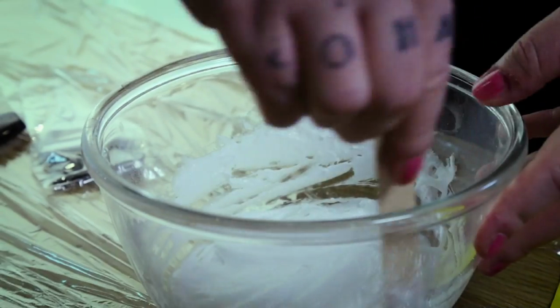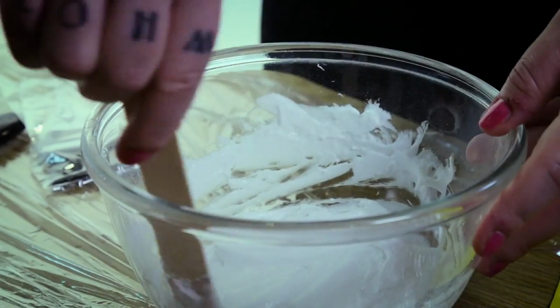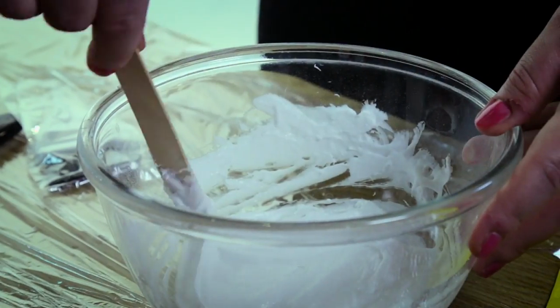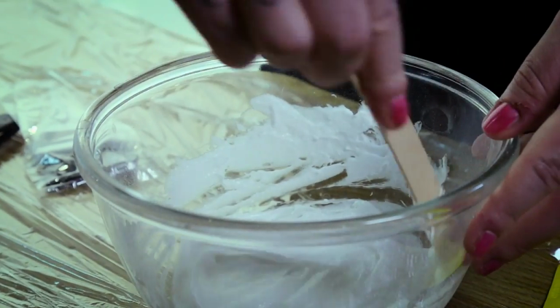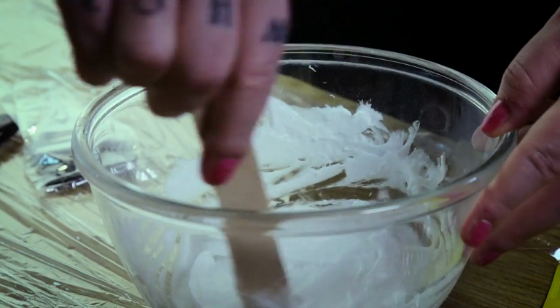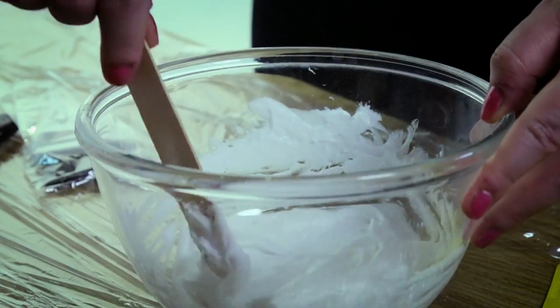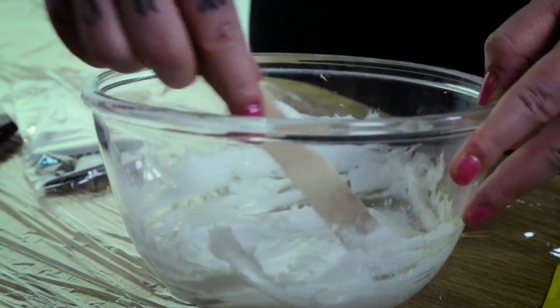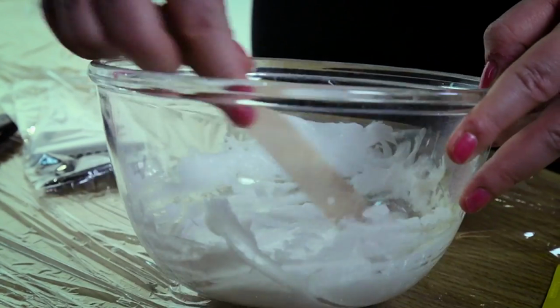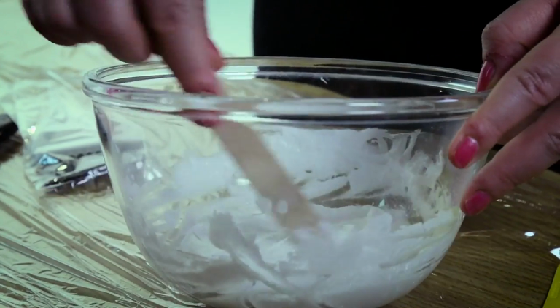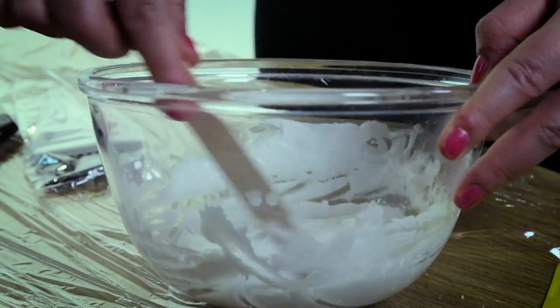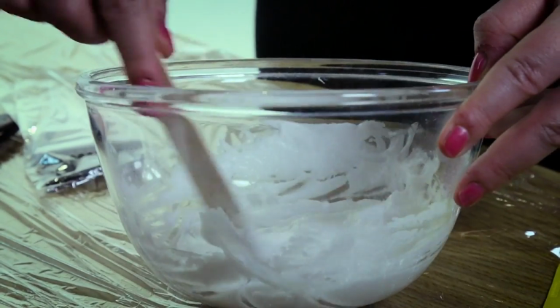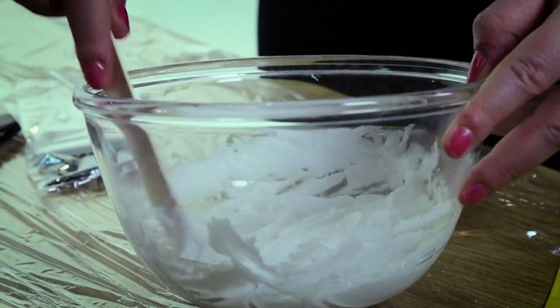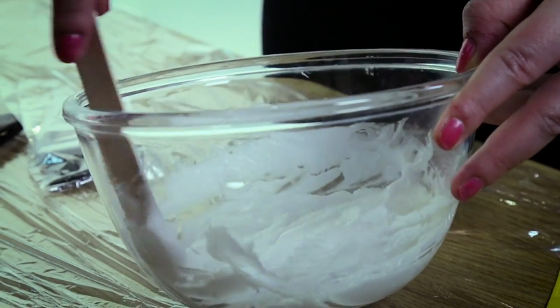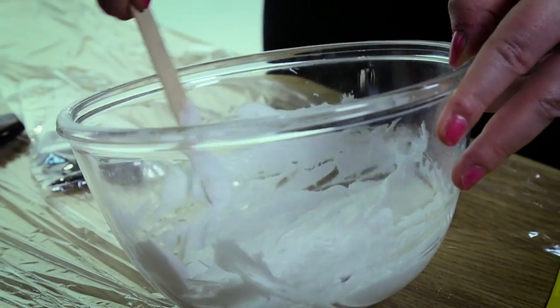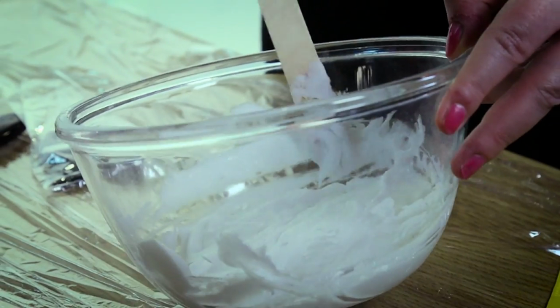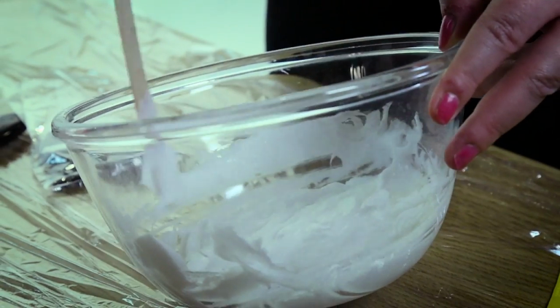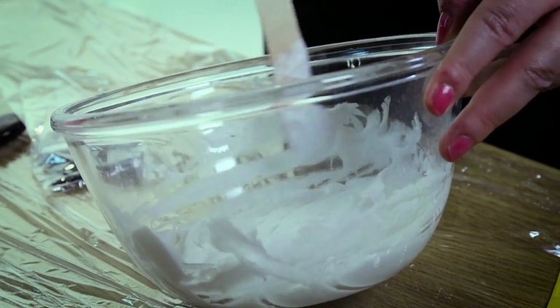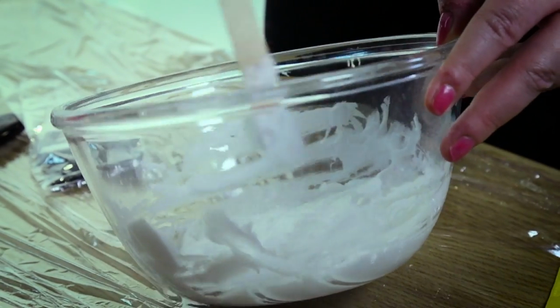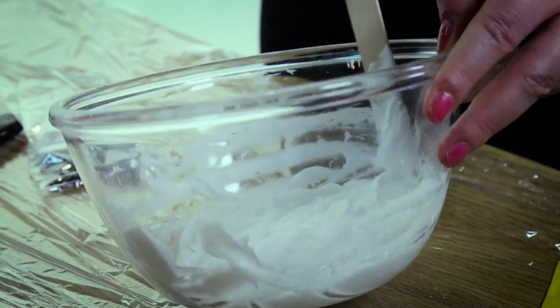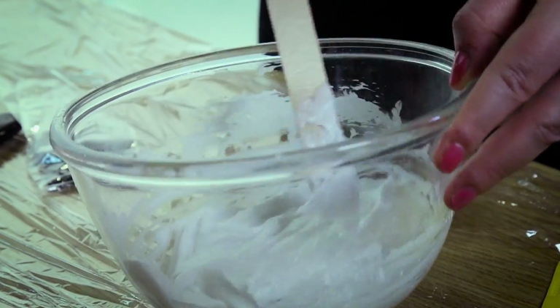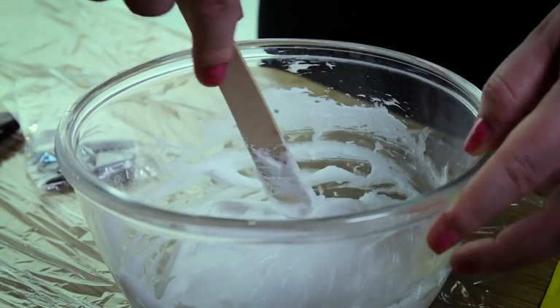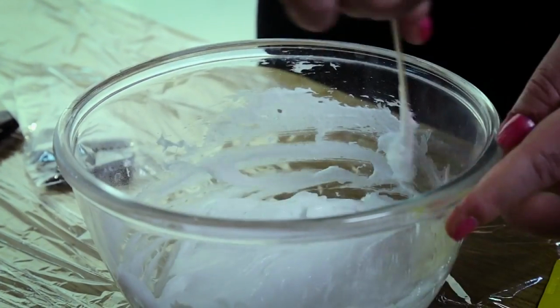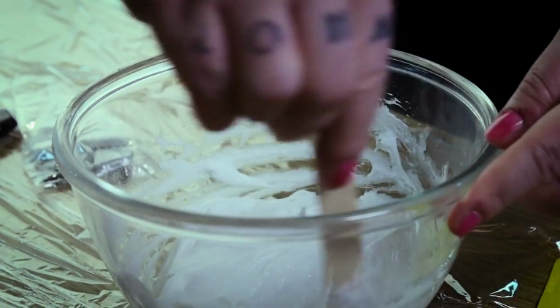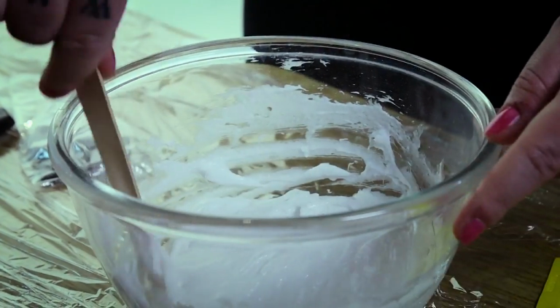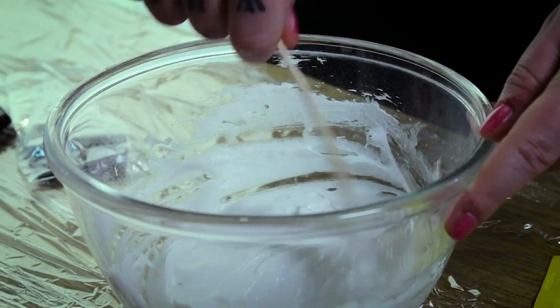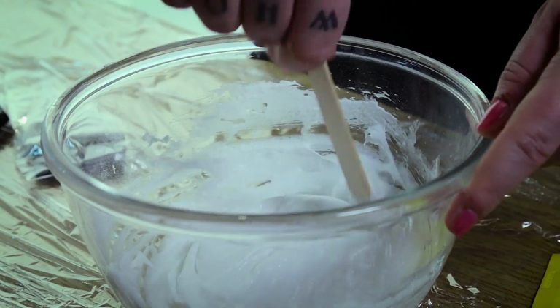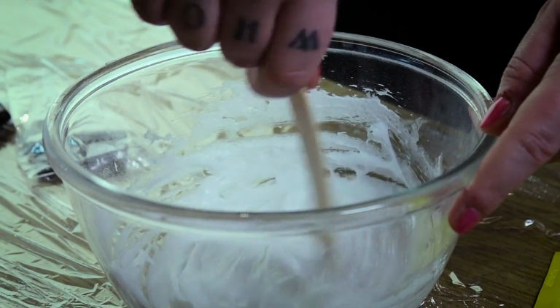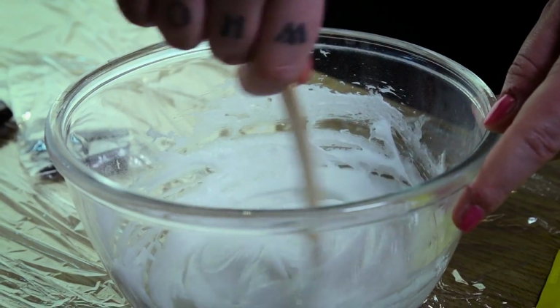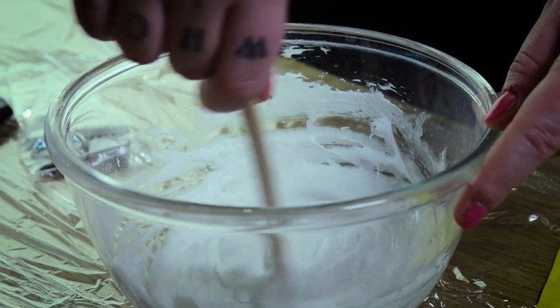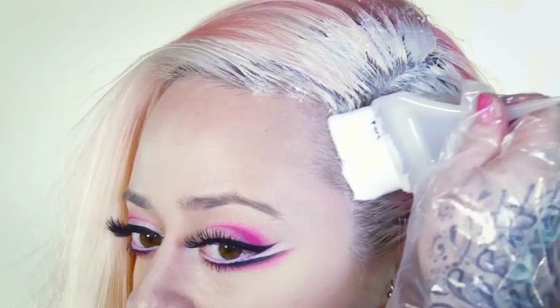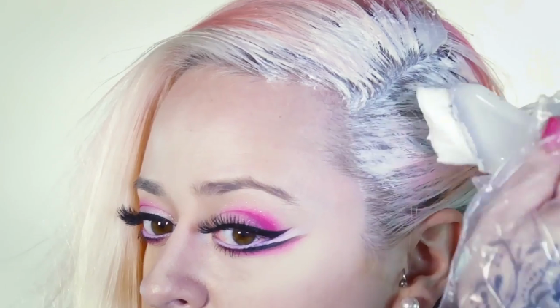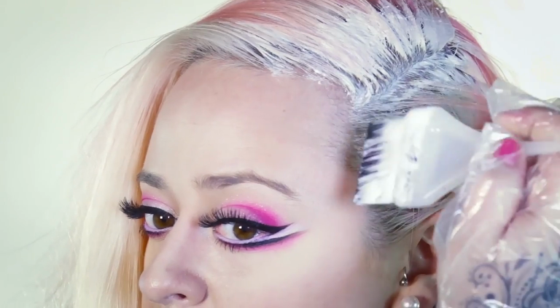Mixing the advised amount, apply to clean, dry hair. Part the hair to apply evenly.